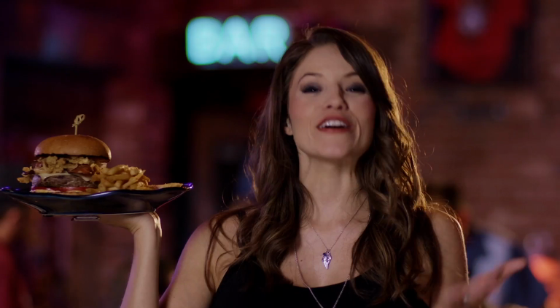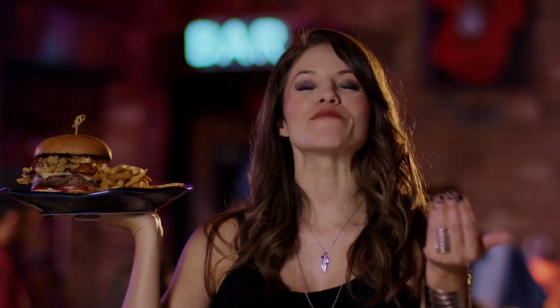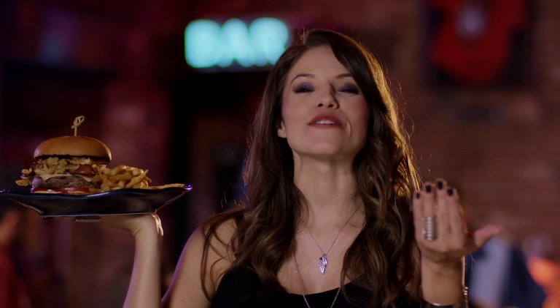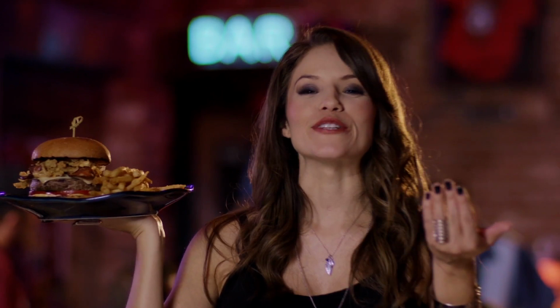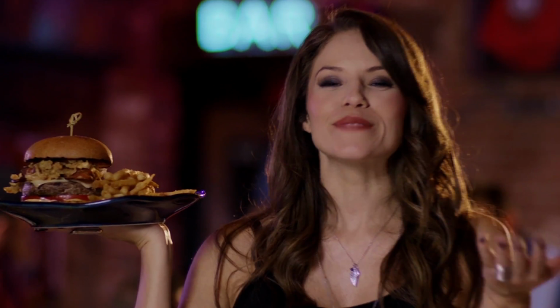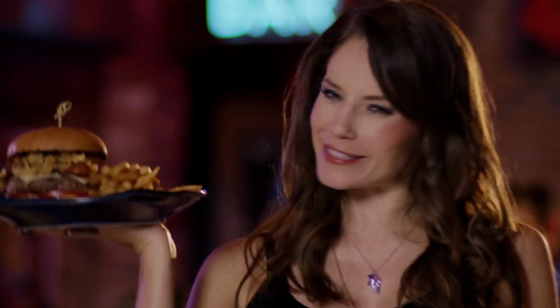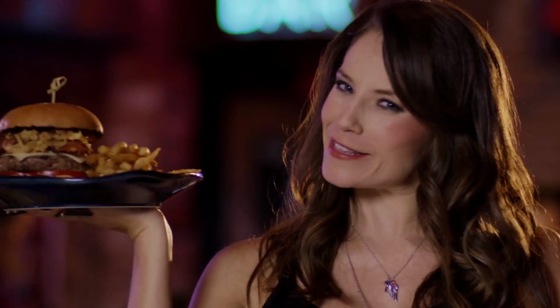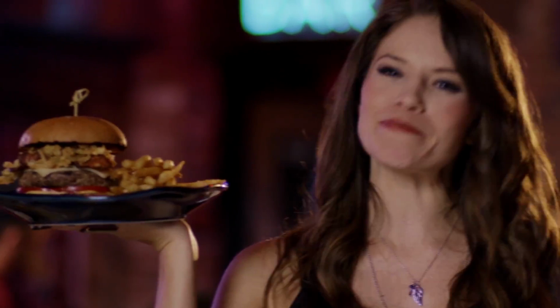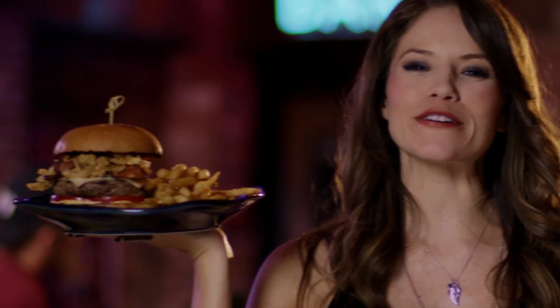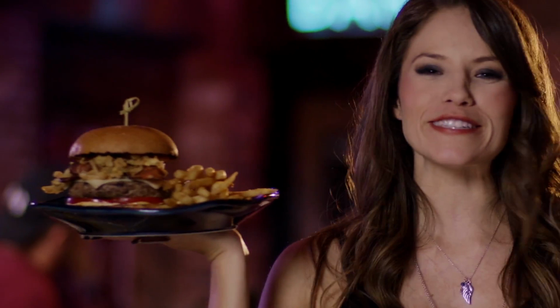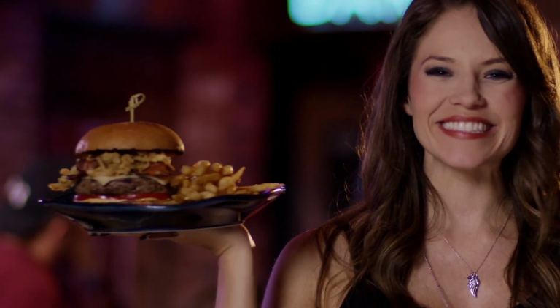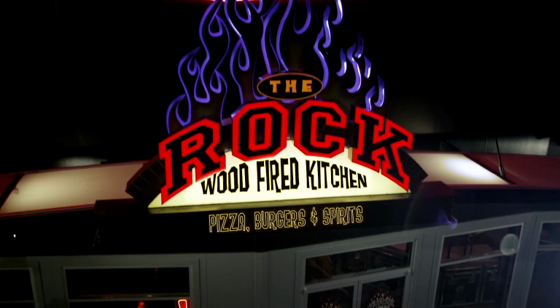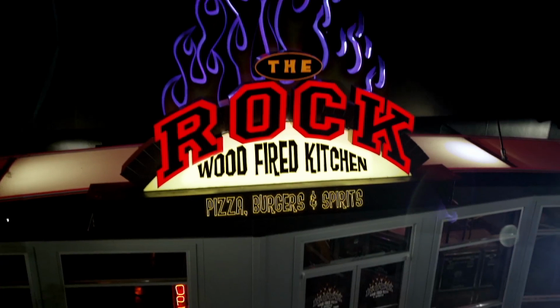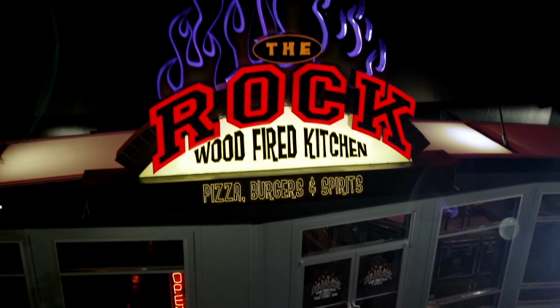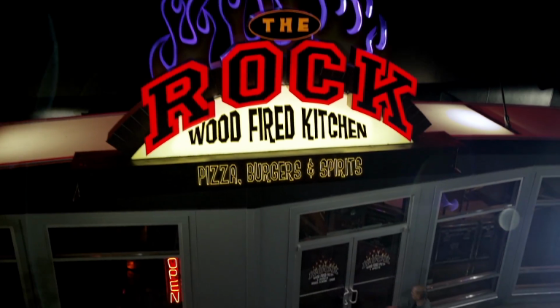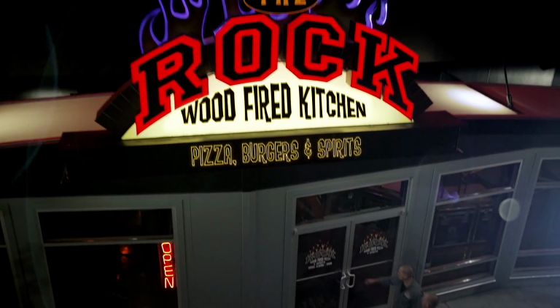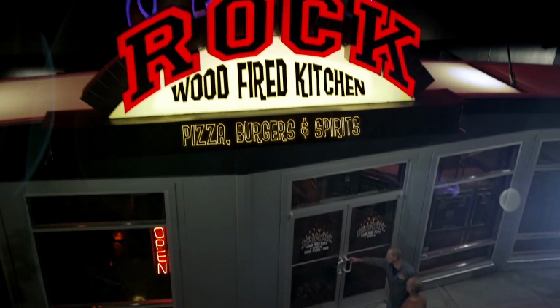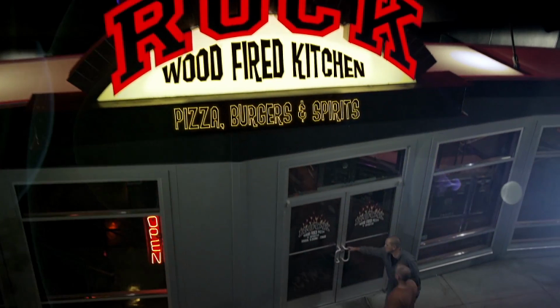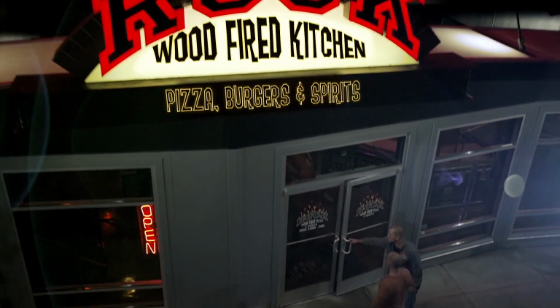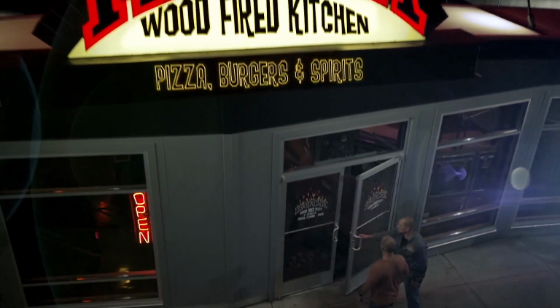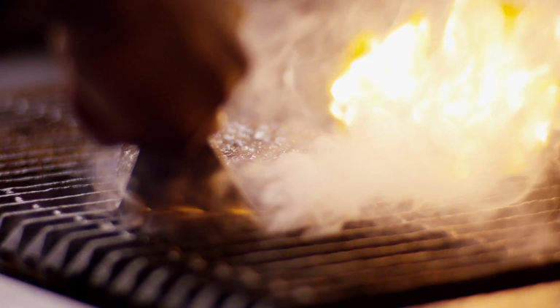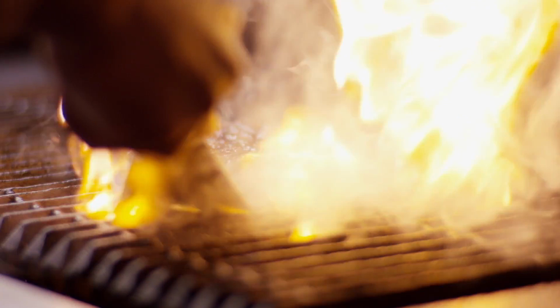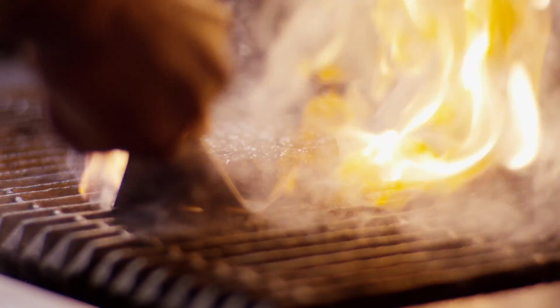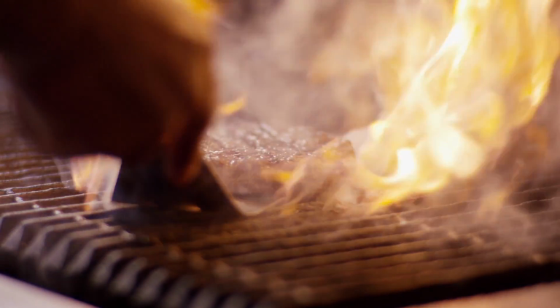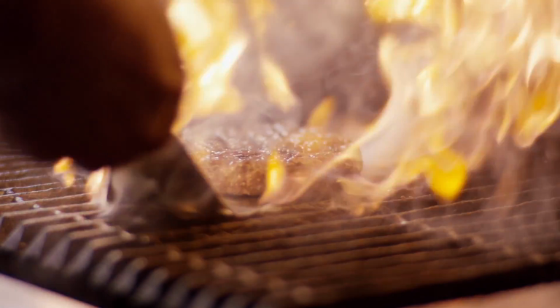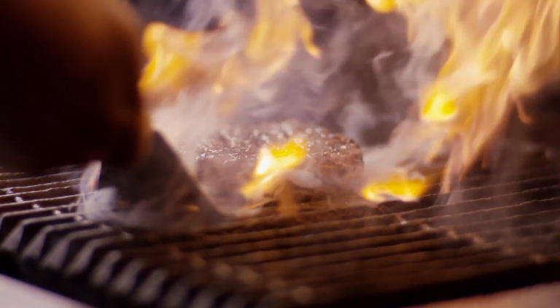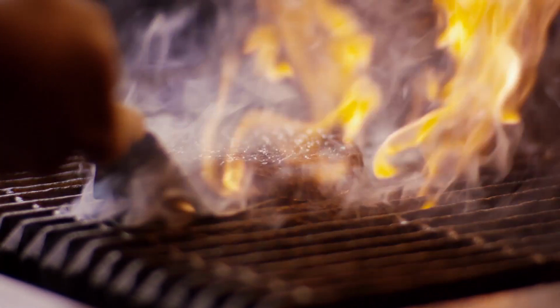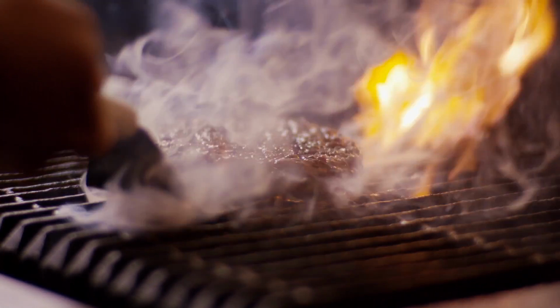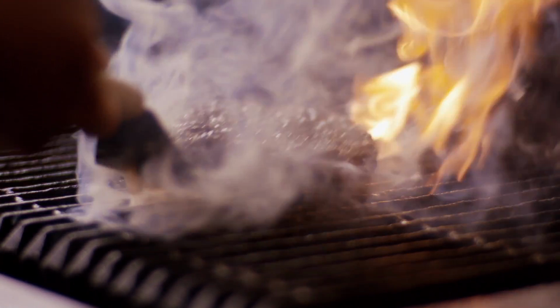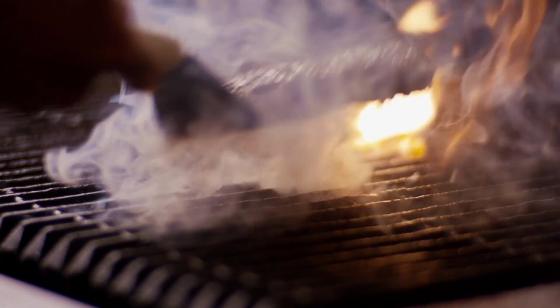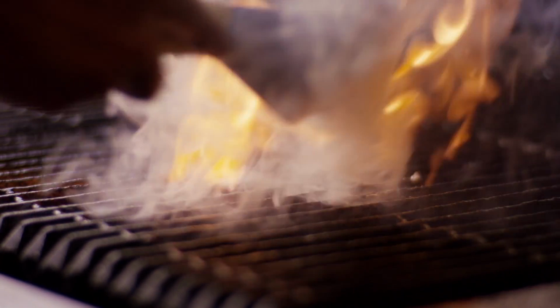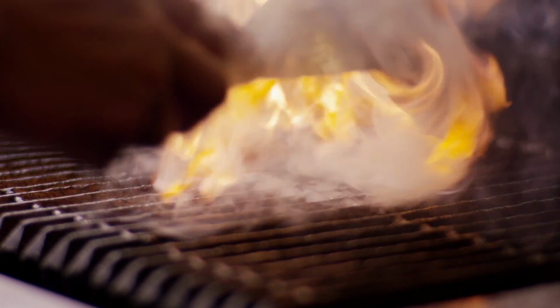Come closer. See this burger? At The Rock, our chefs flame broil the burgers to your liking.